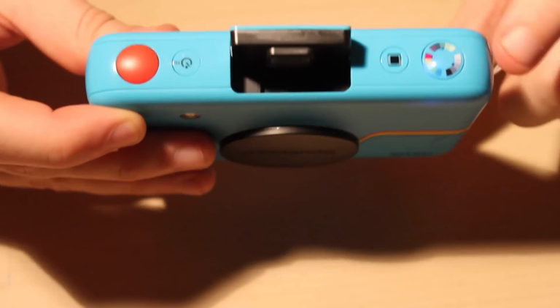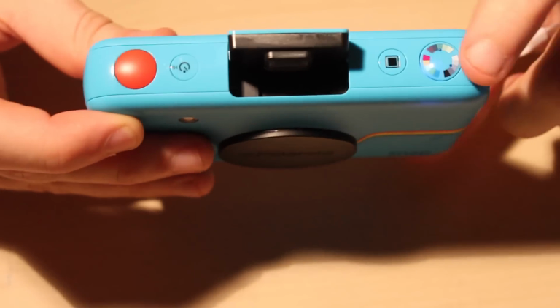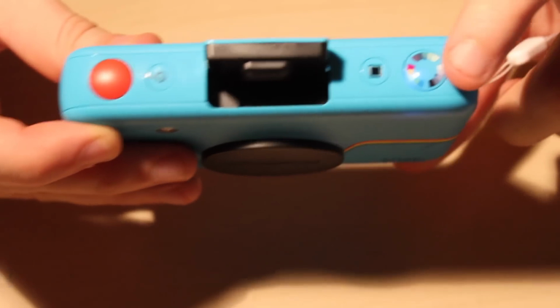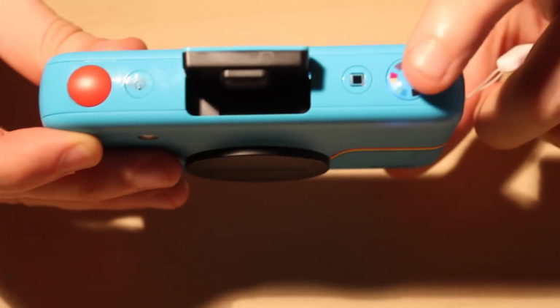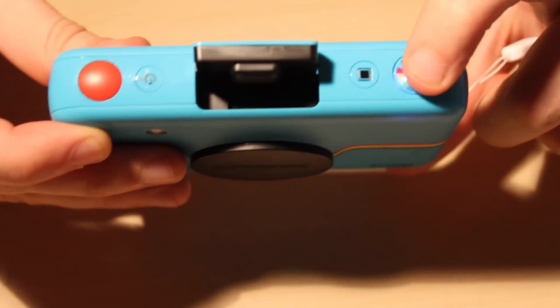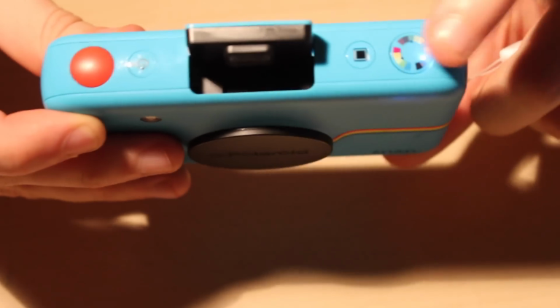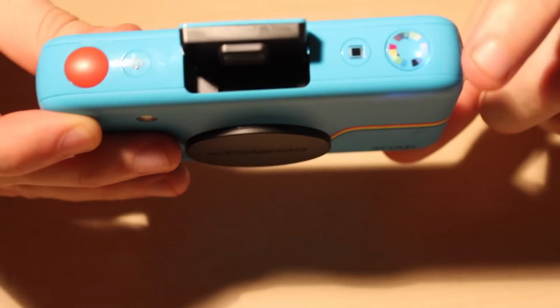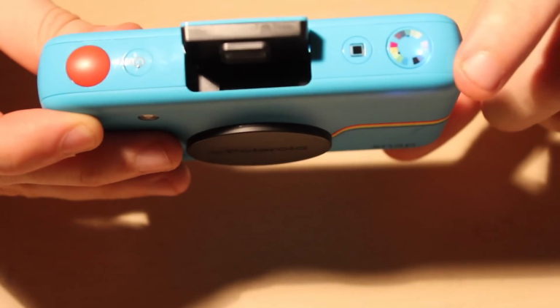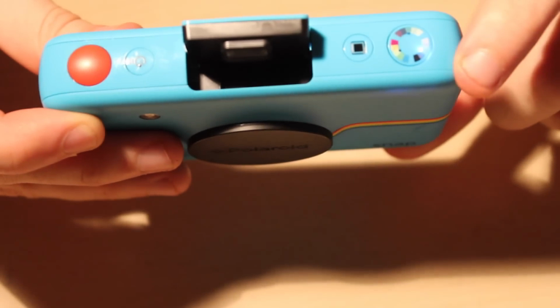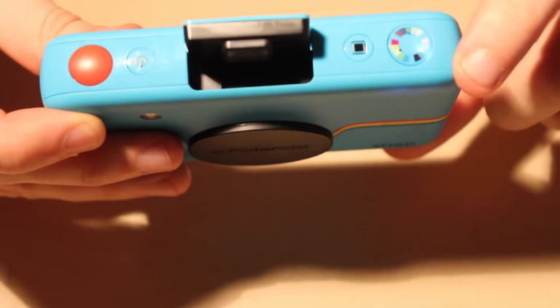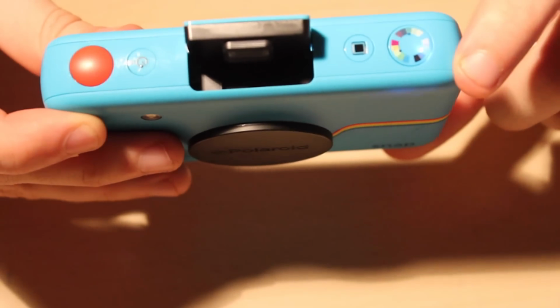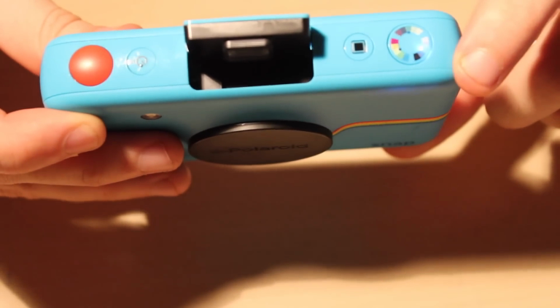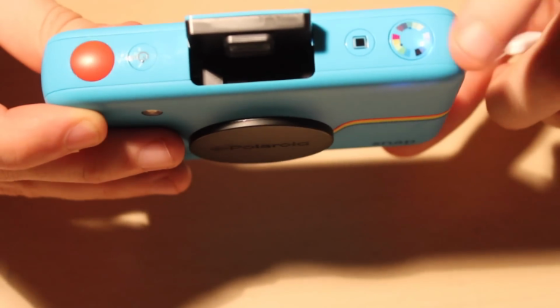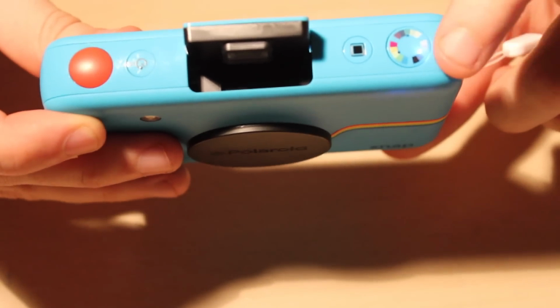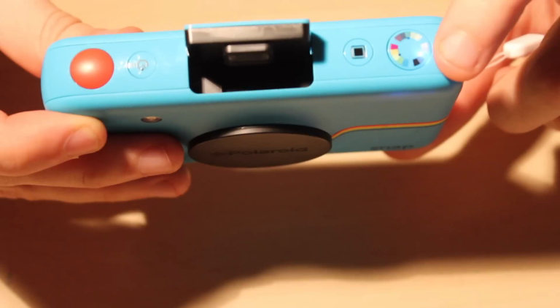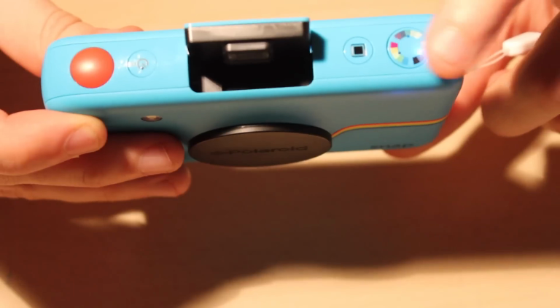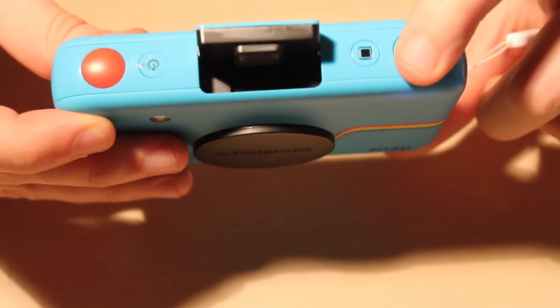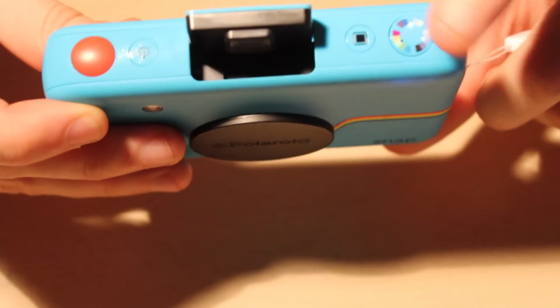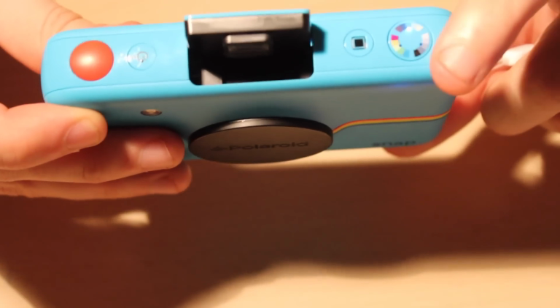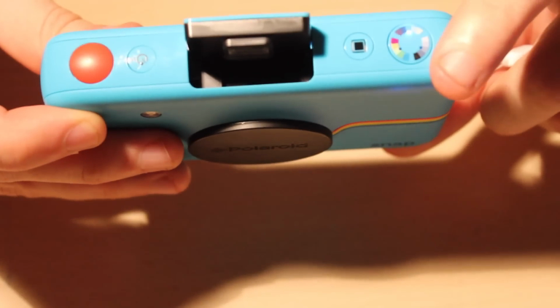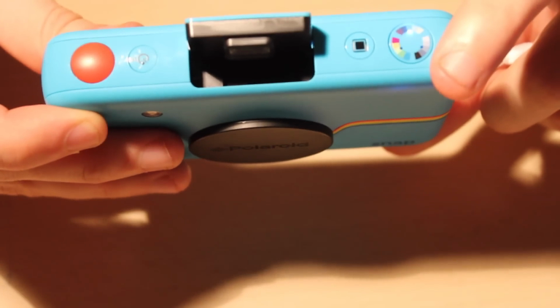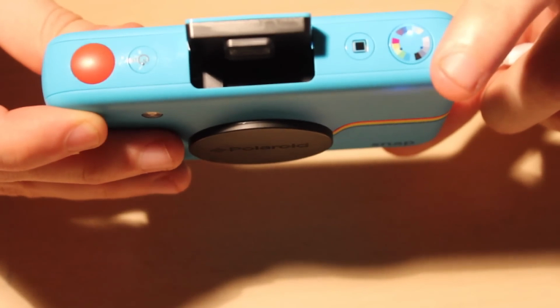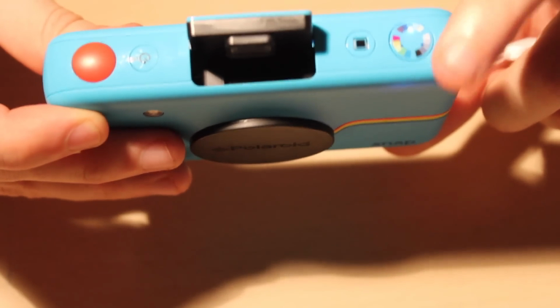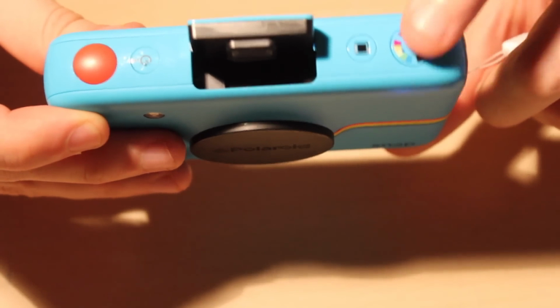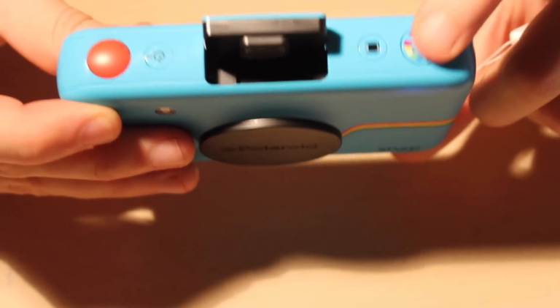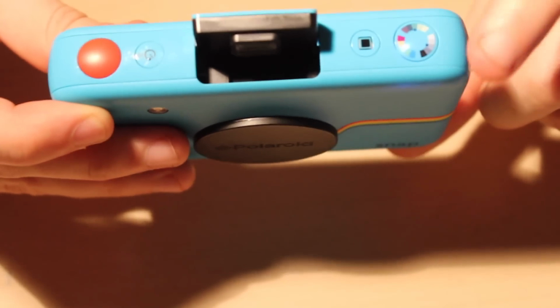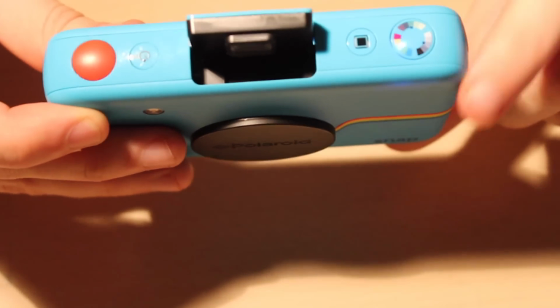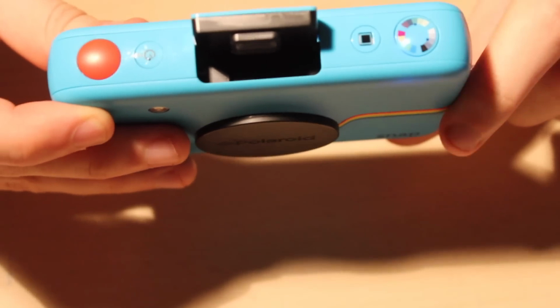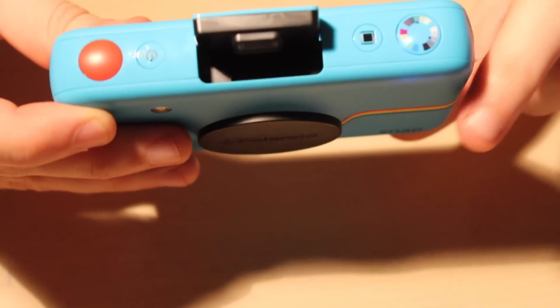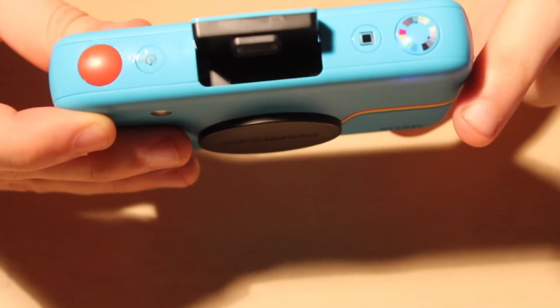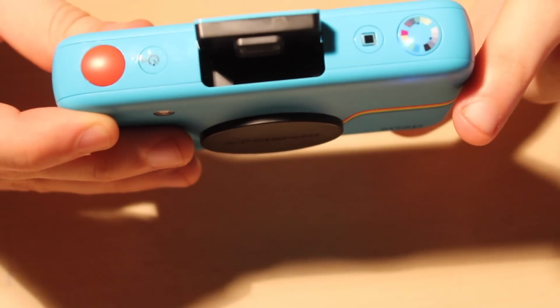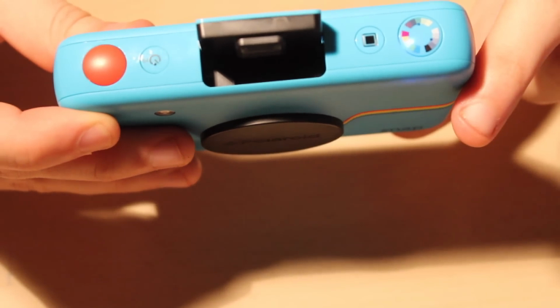And this one changes the colour. If you've got black and white, you've got vintage colours, or you've got normal bright colours.